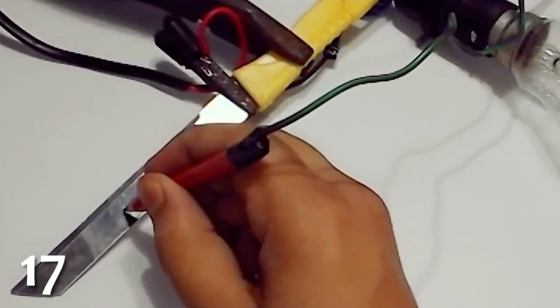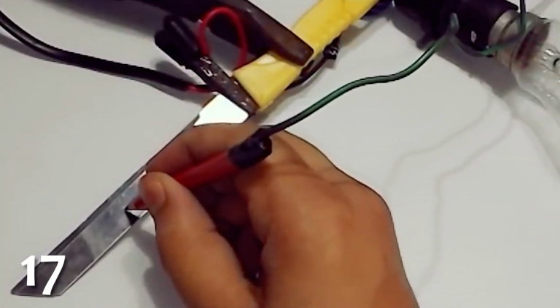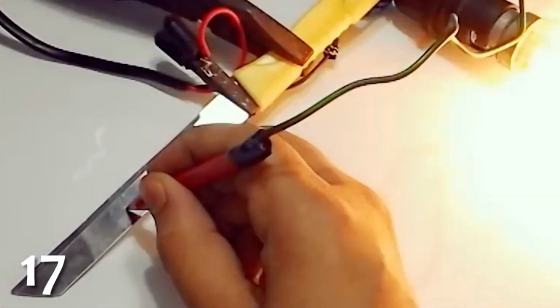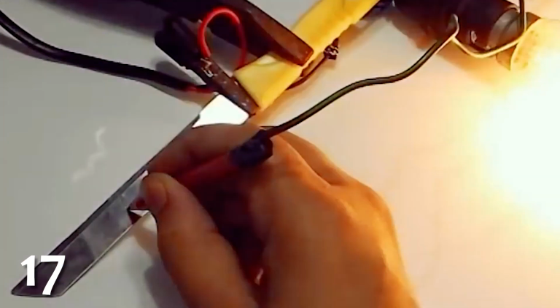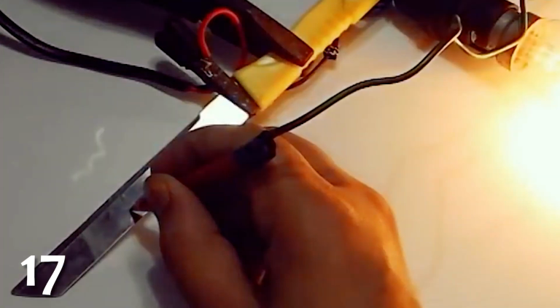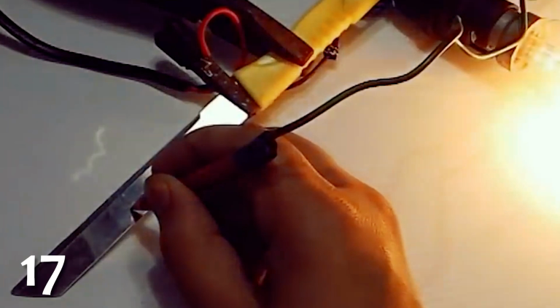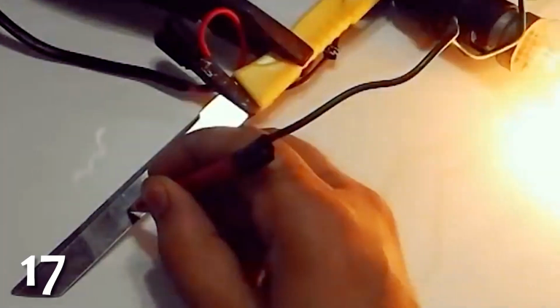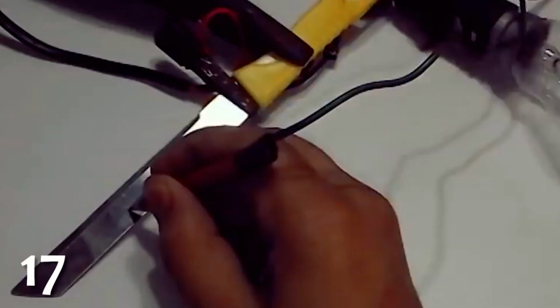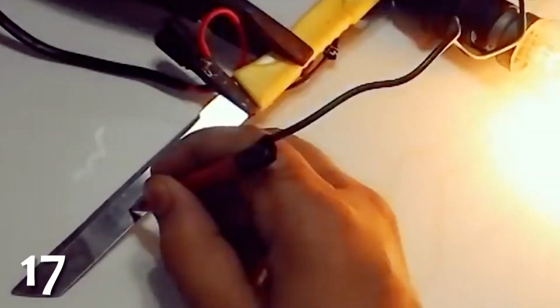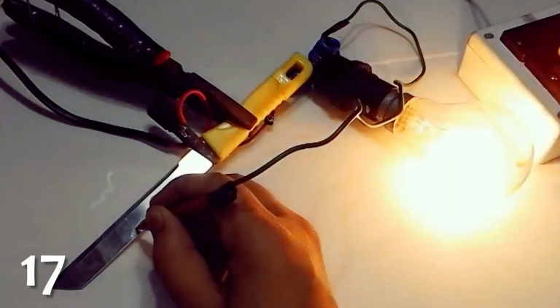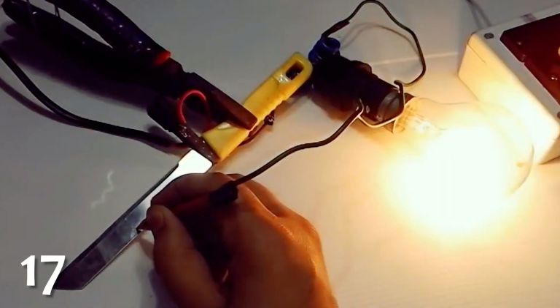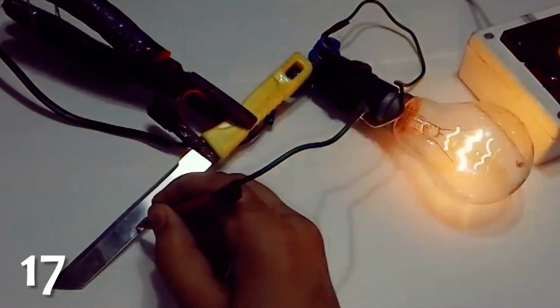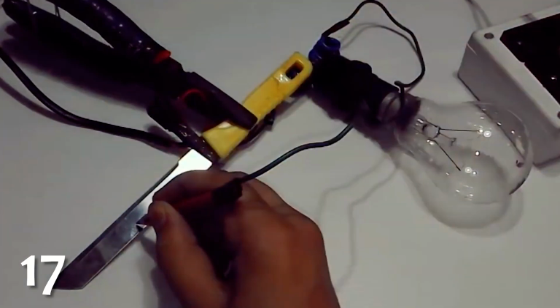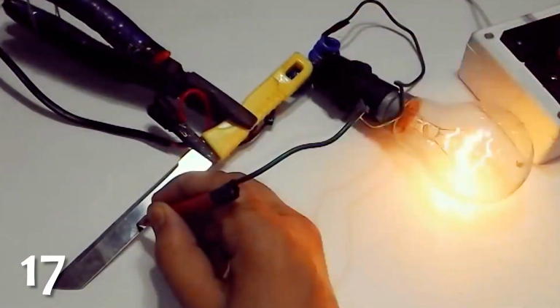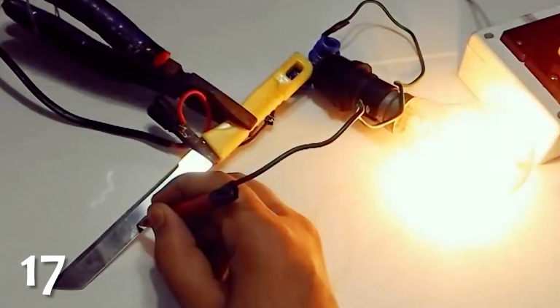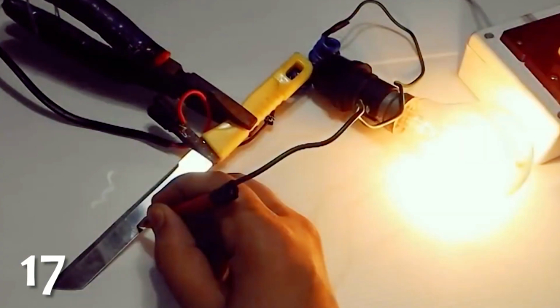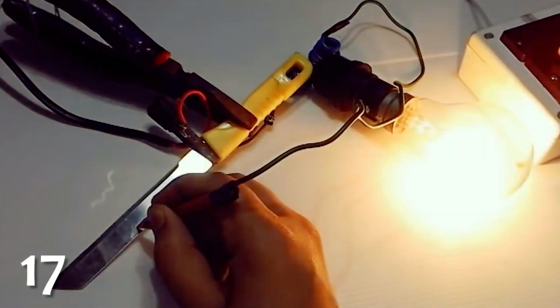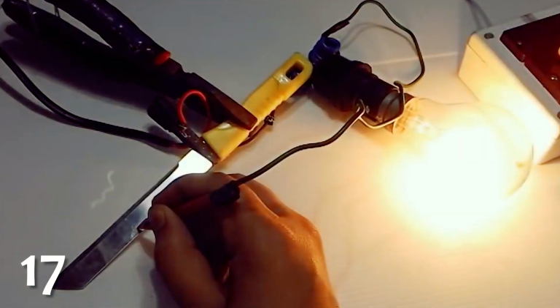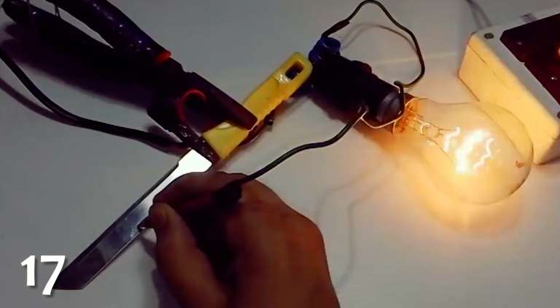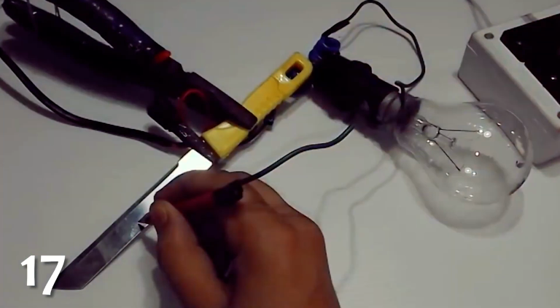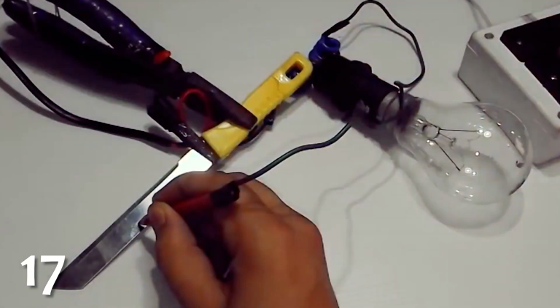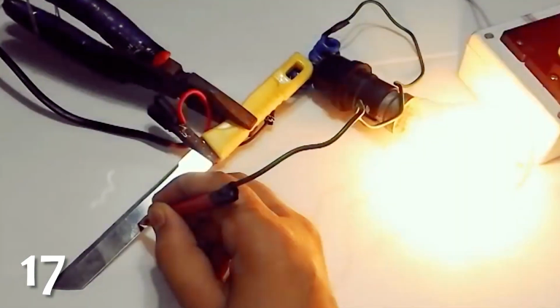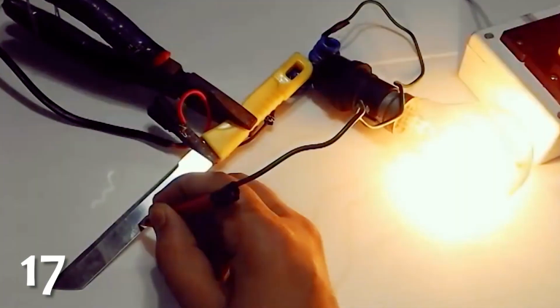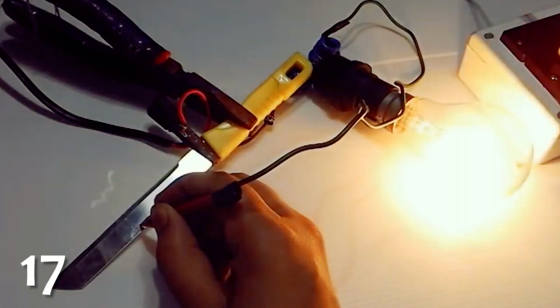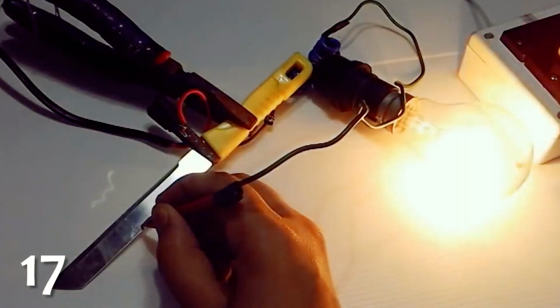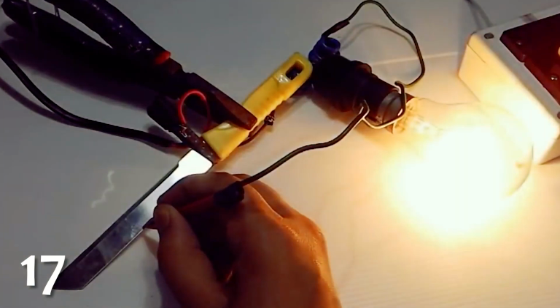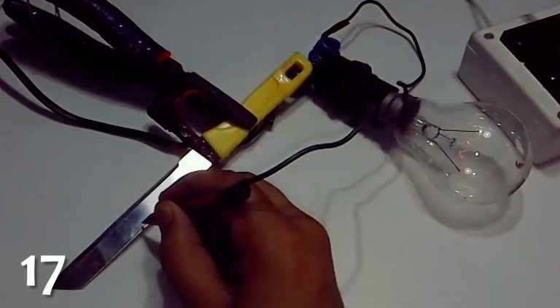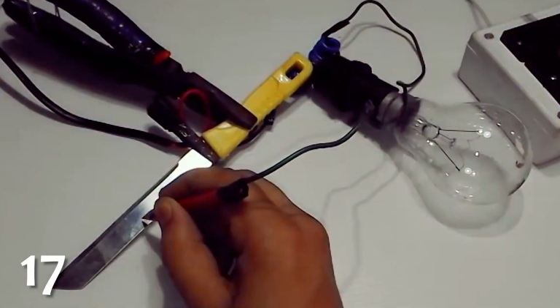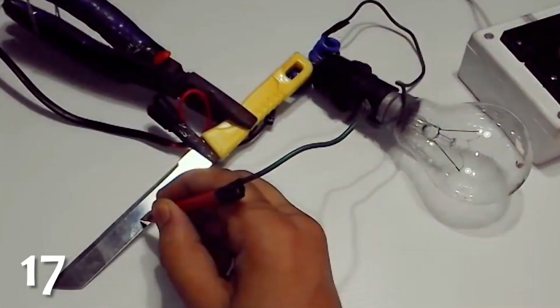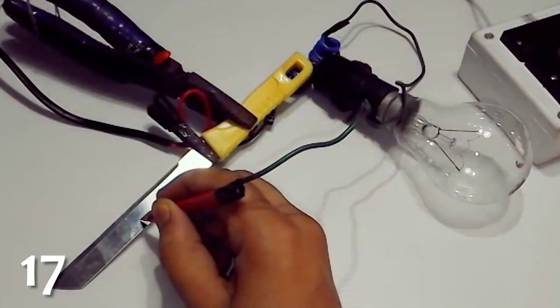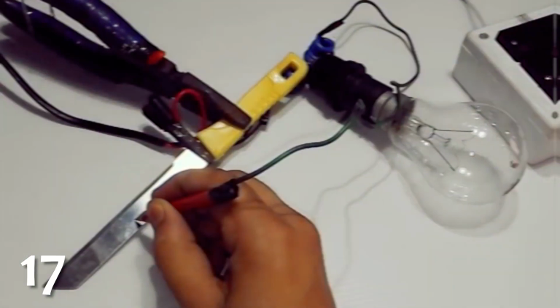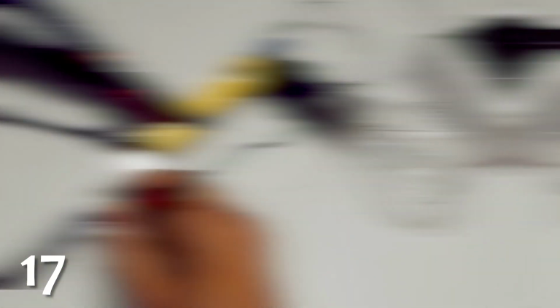Try this at your own risk though. Playing with electricity like this isn't advised unless you know what you're doing.